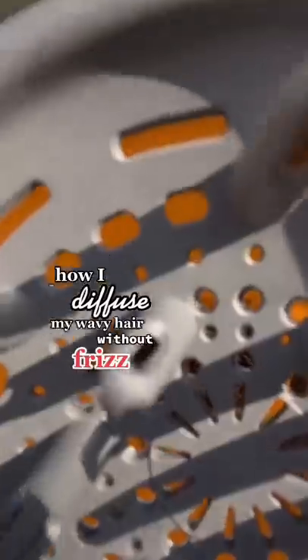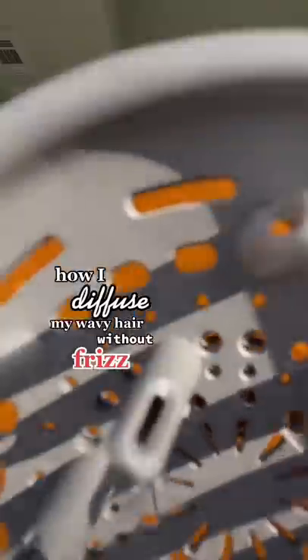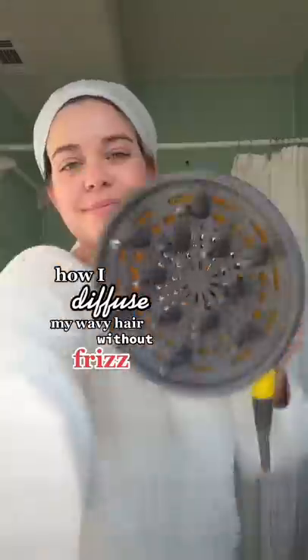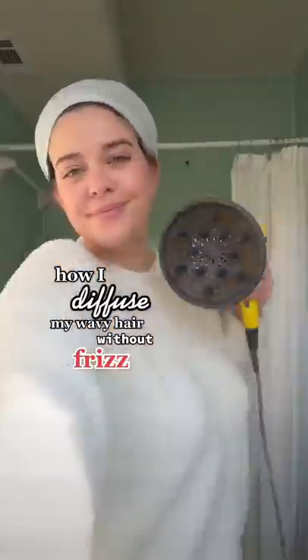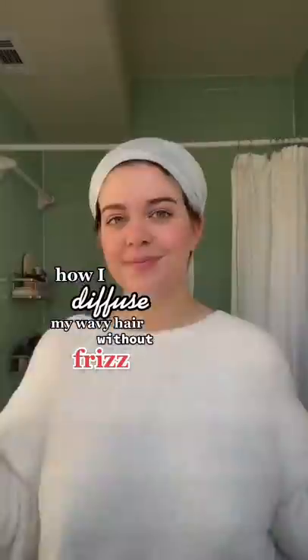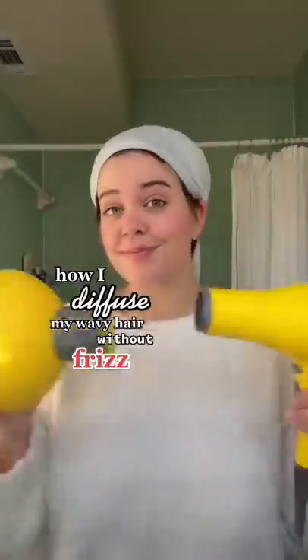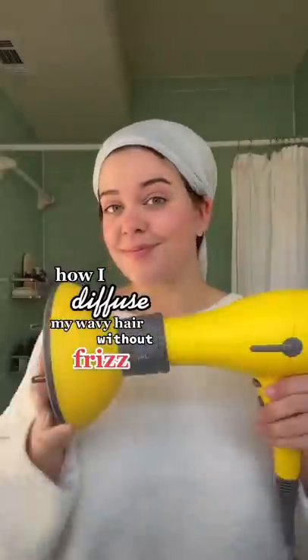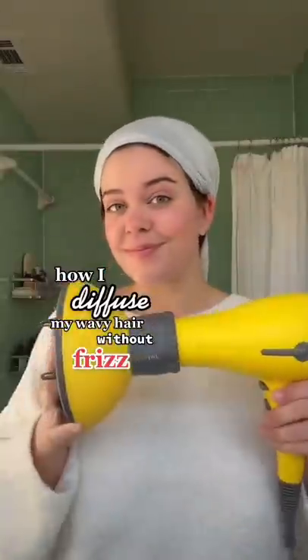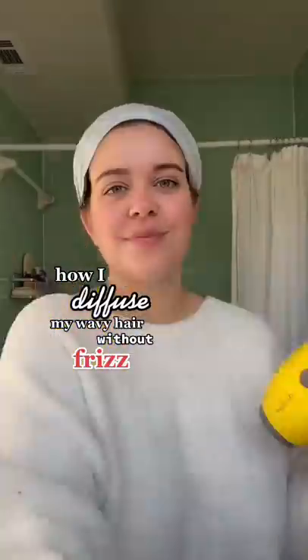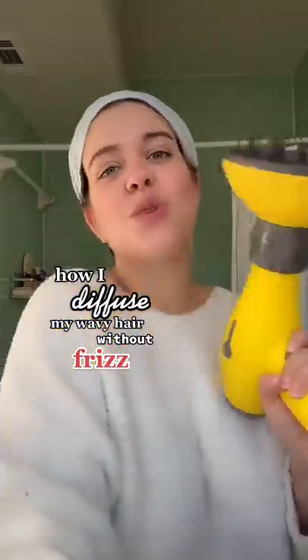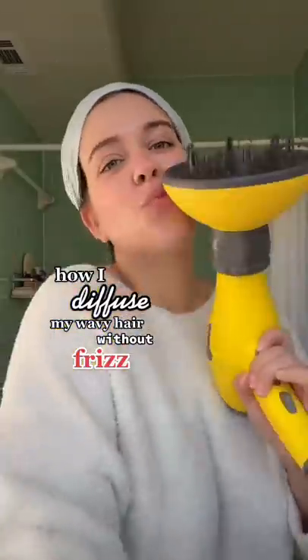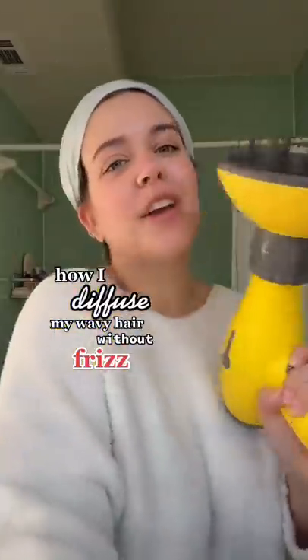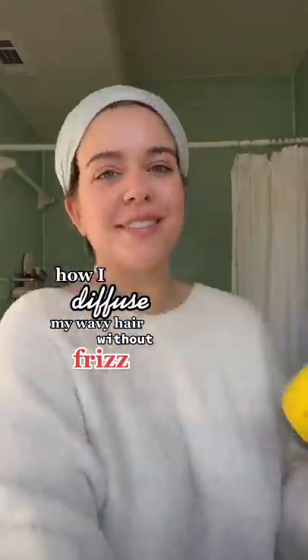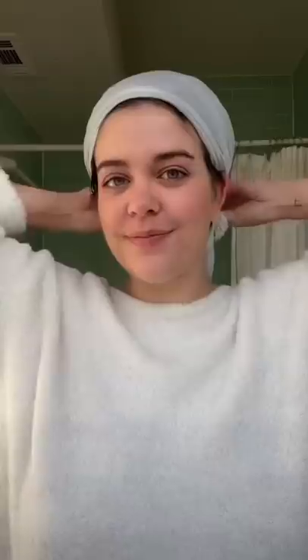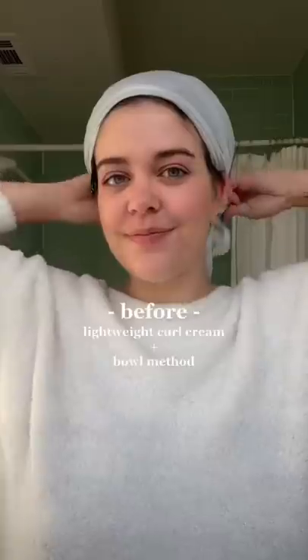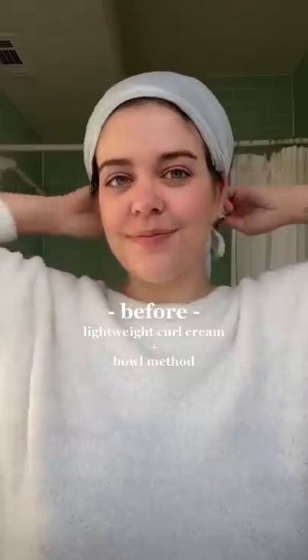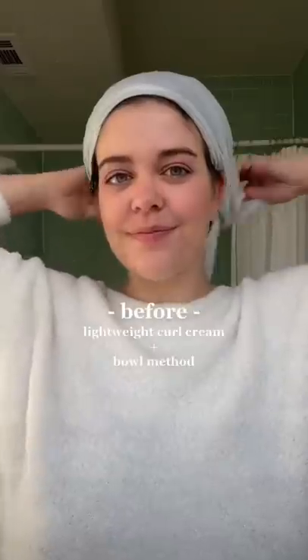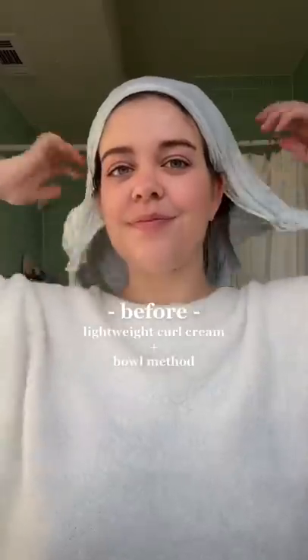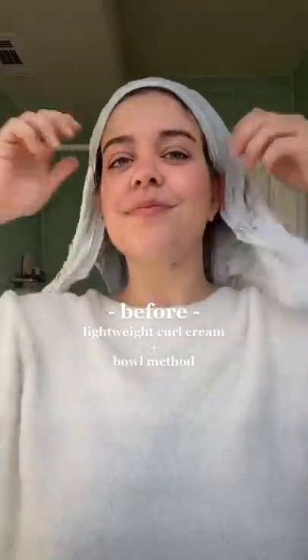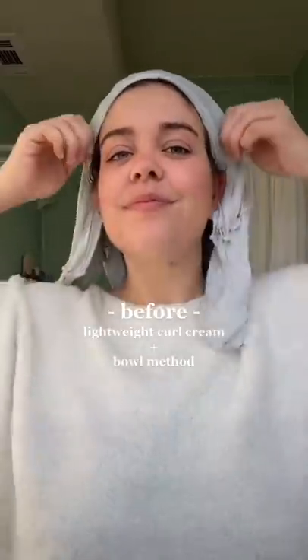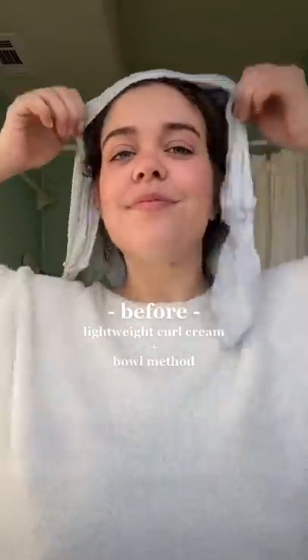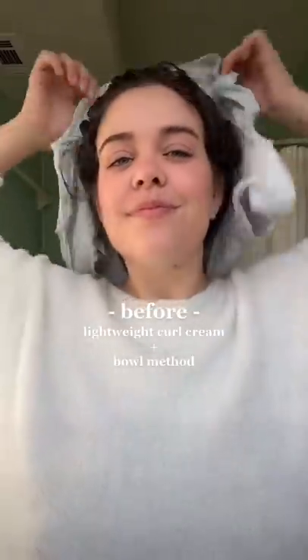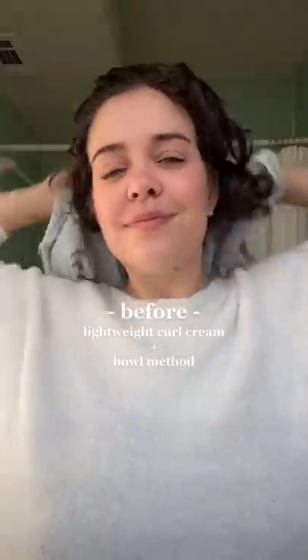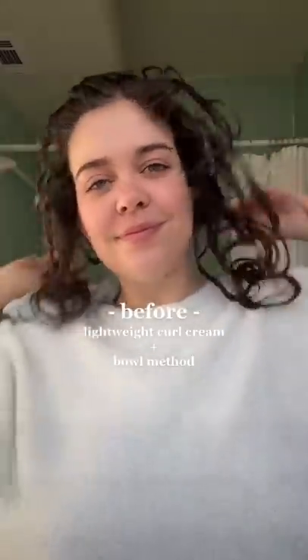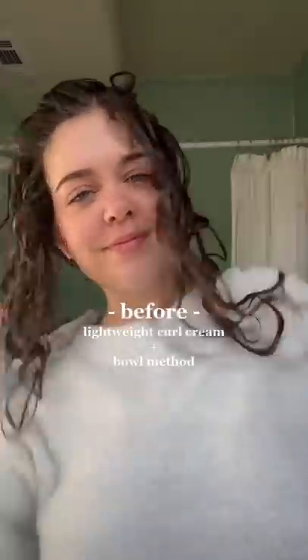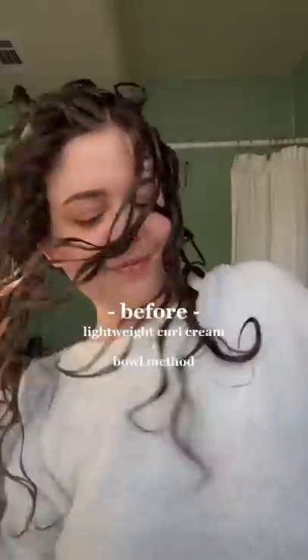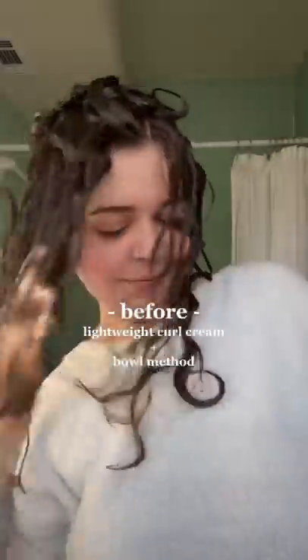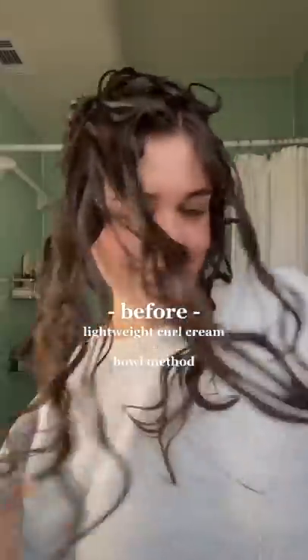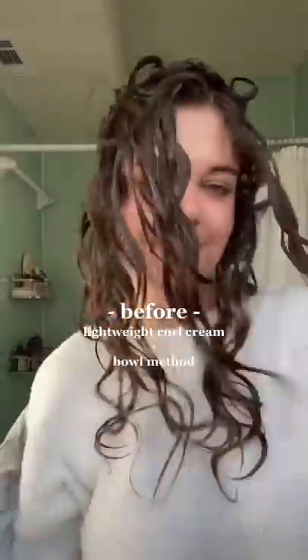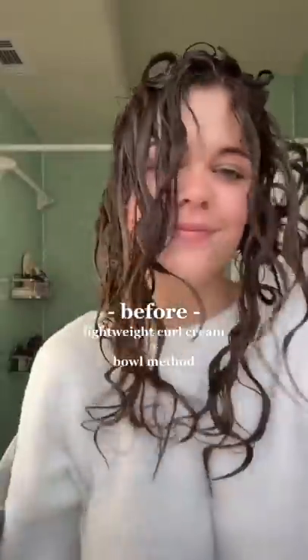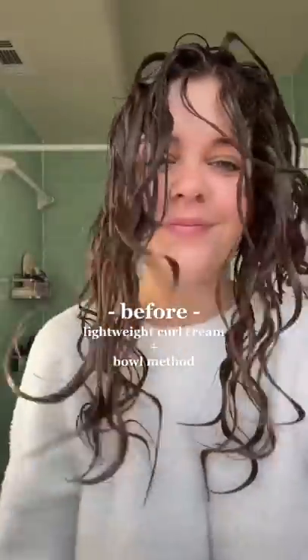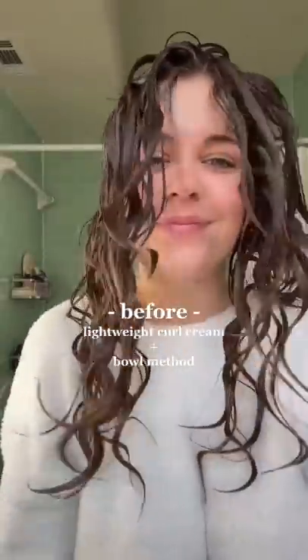So I used to think I had straight hair, but about two and a half months ago, I realized it was actually wavy. Here's how I diffuse my hair without looking like I was struck by lightning.